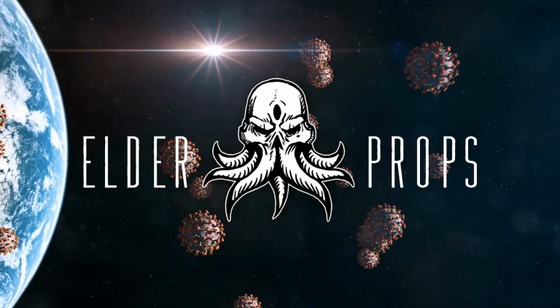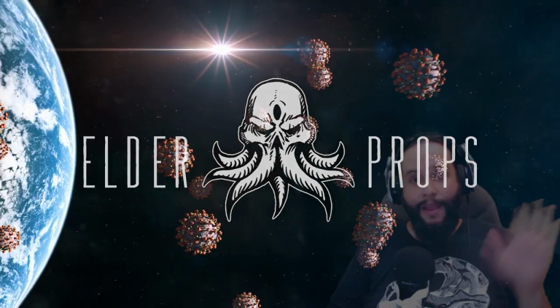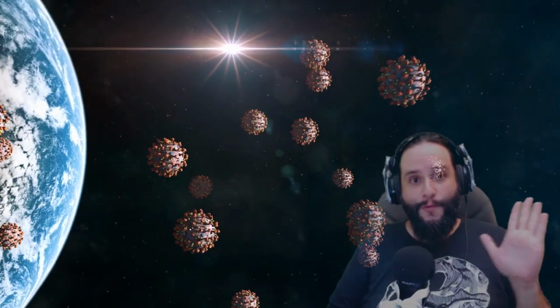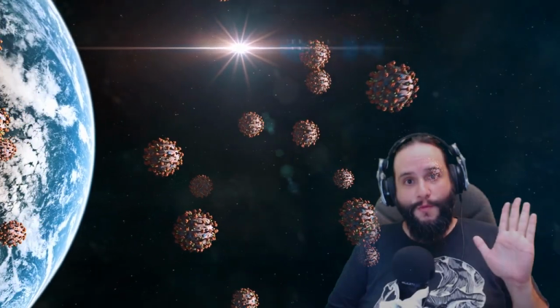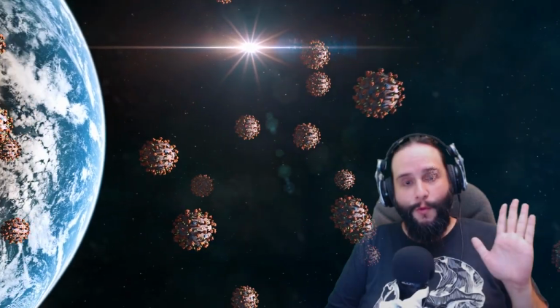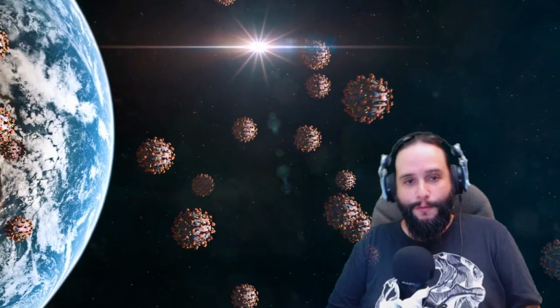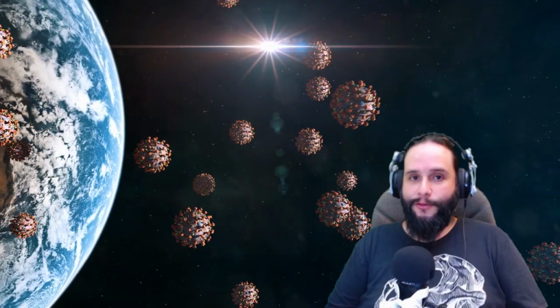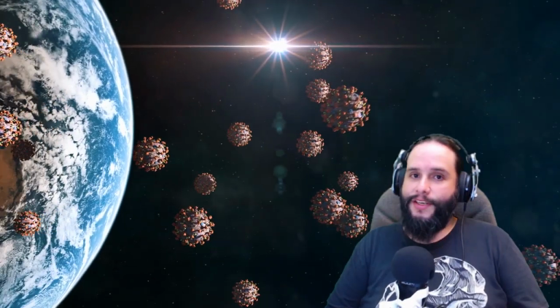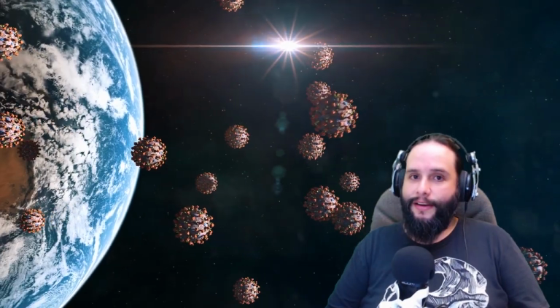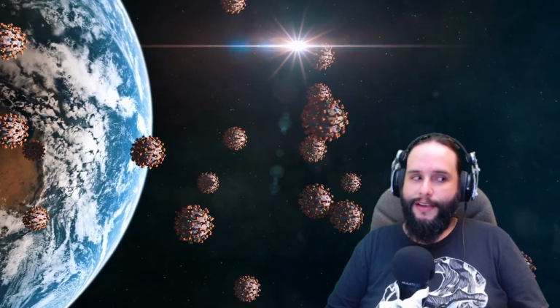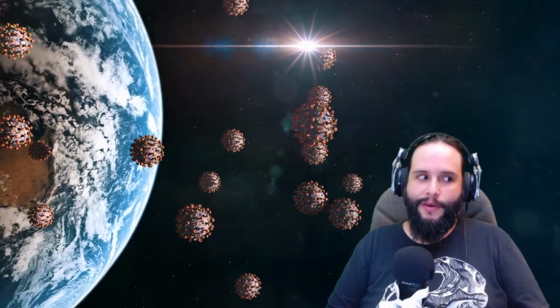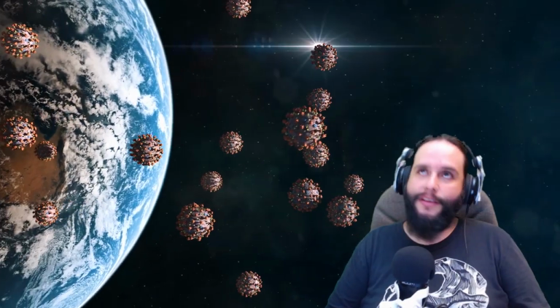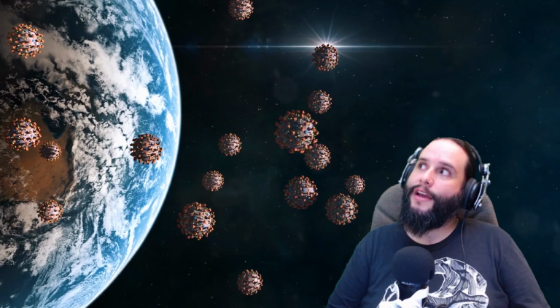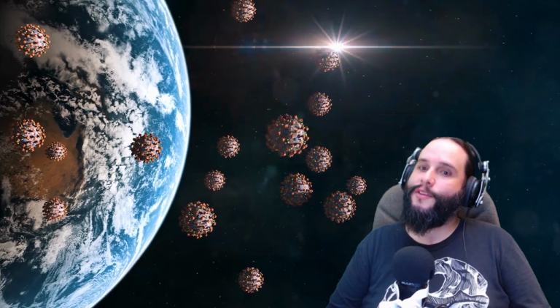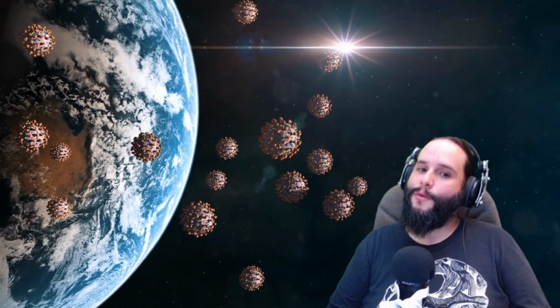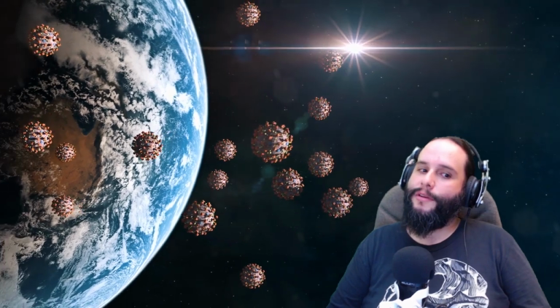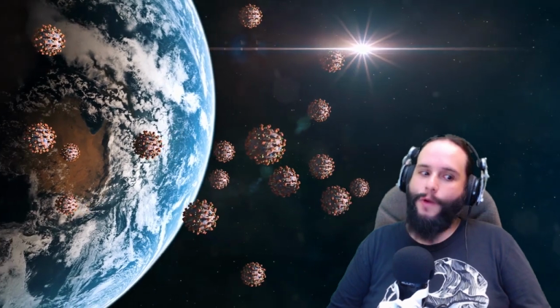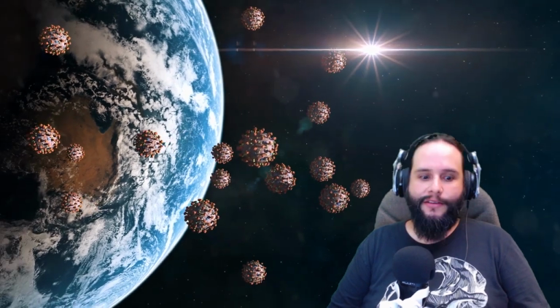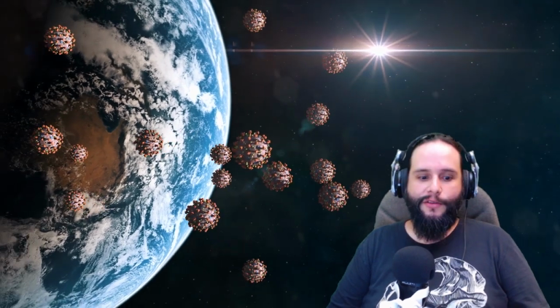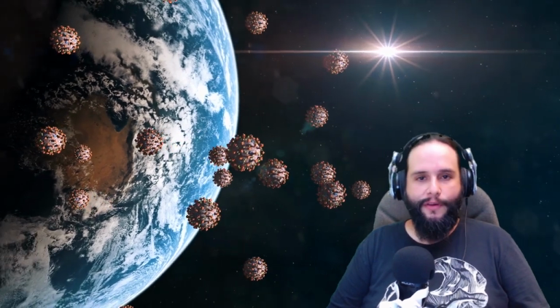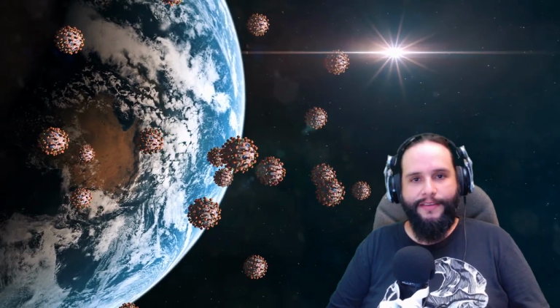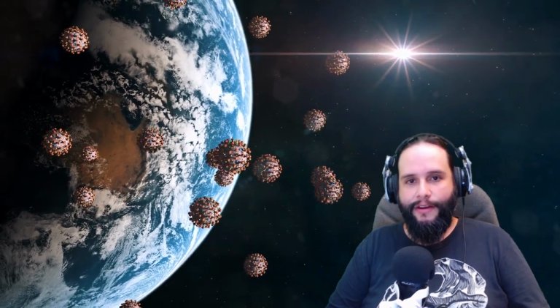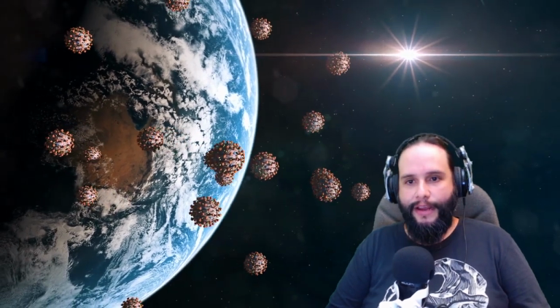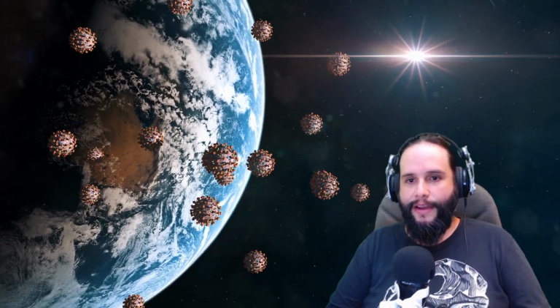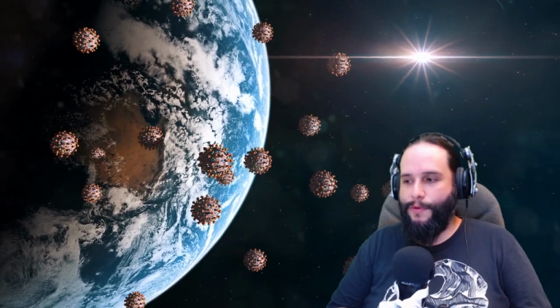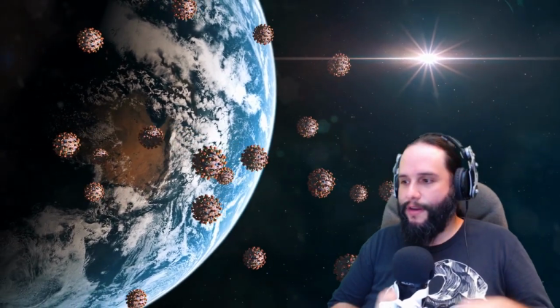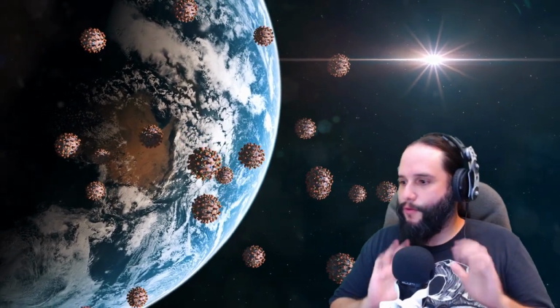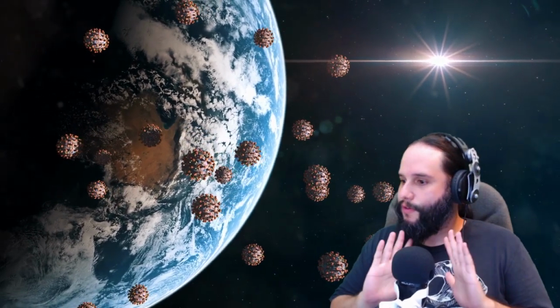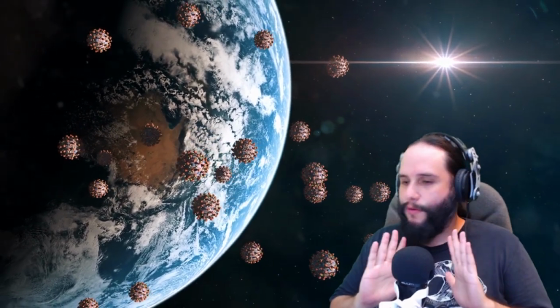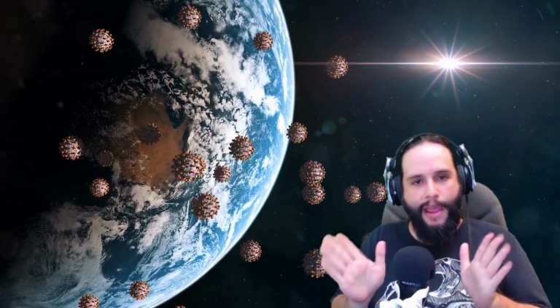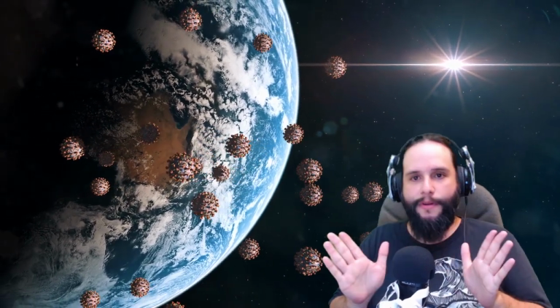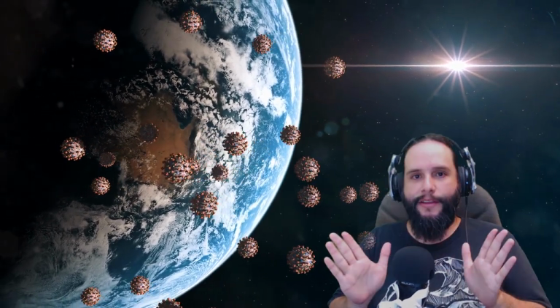Hello! Welcome back to the channel. As you can see, I have discovered the wonders of green screen and I will now use it for everything I do.